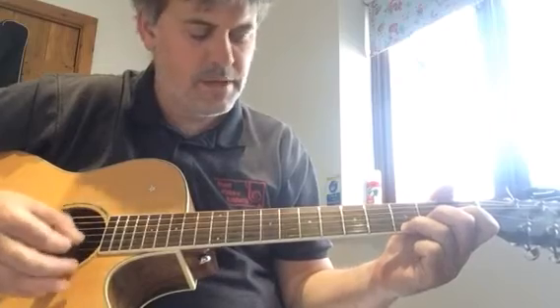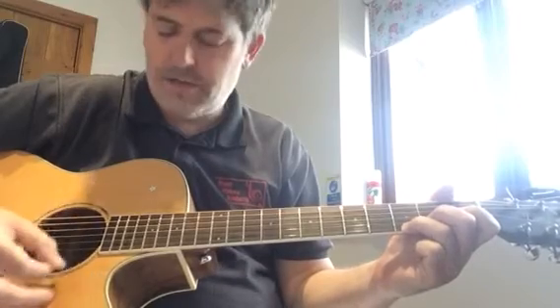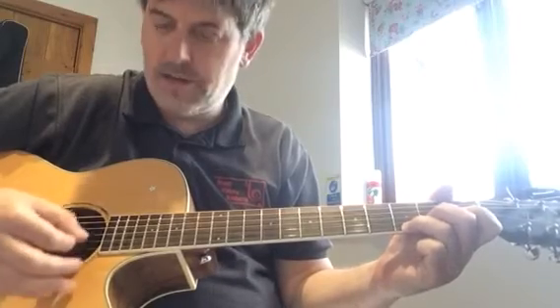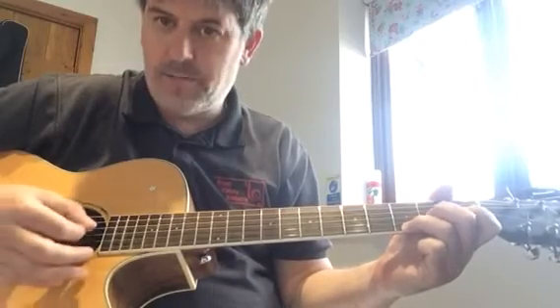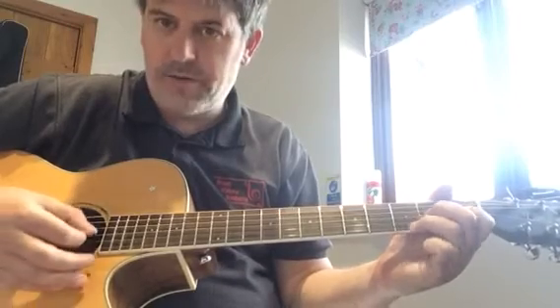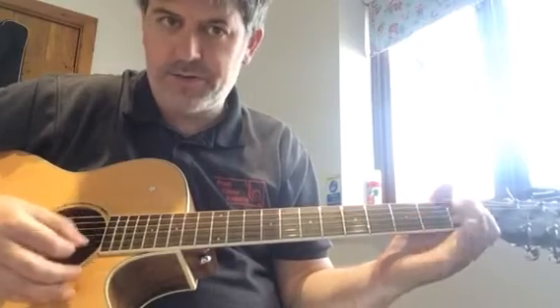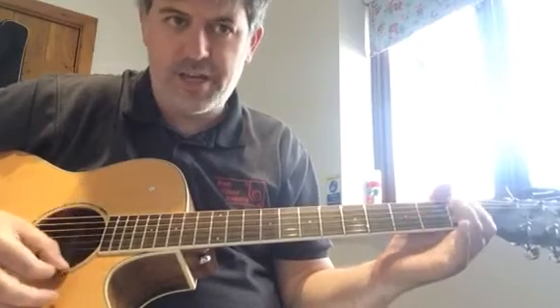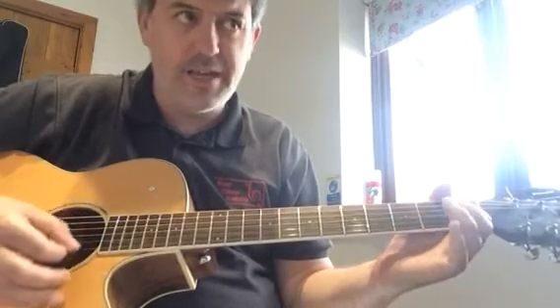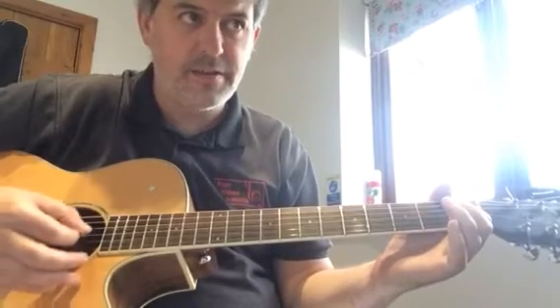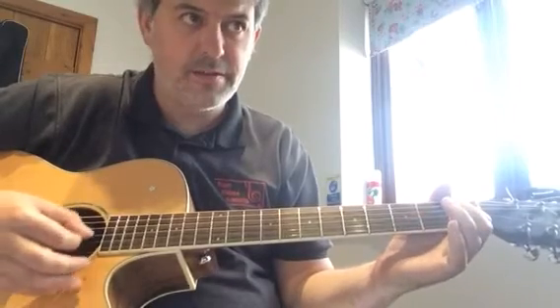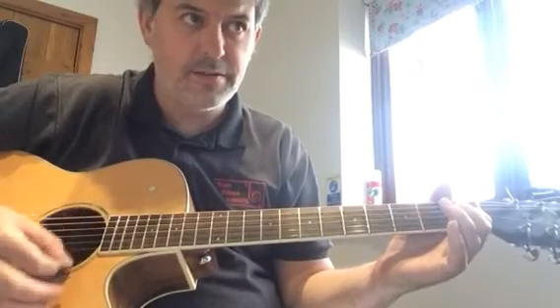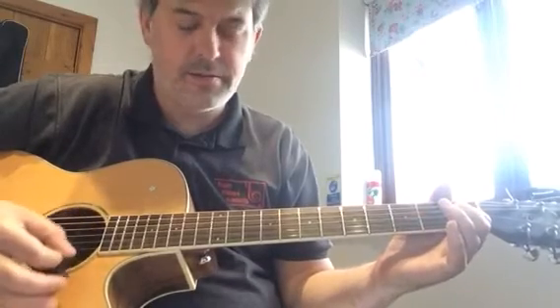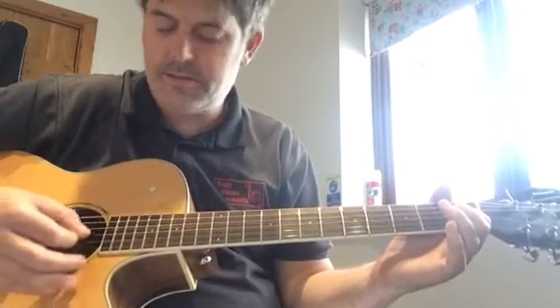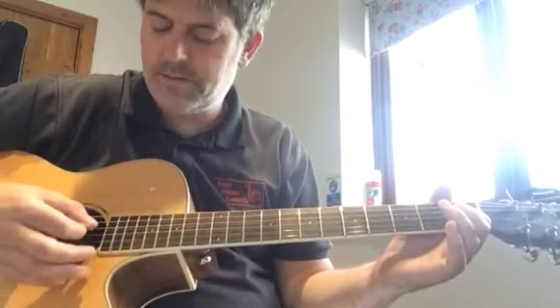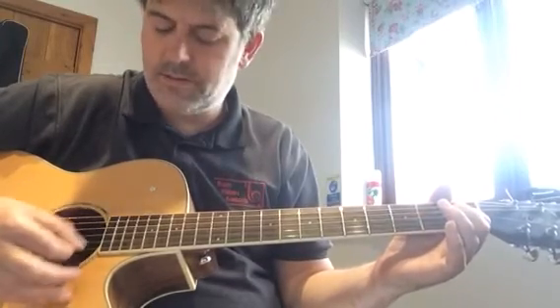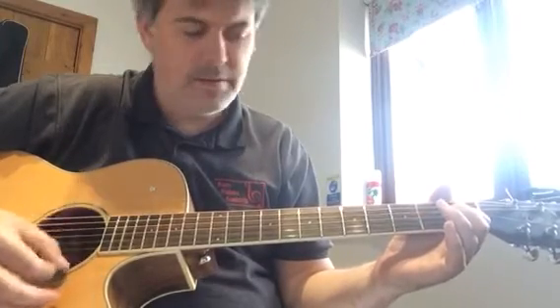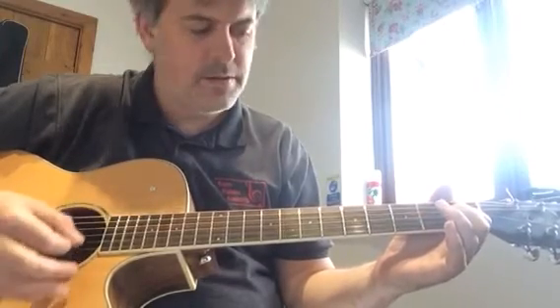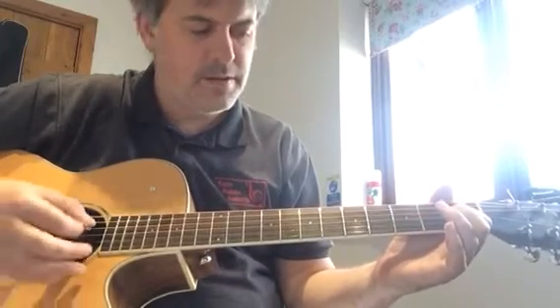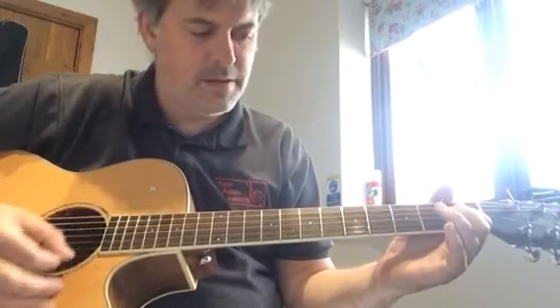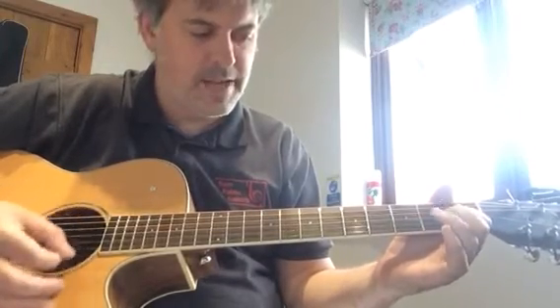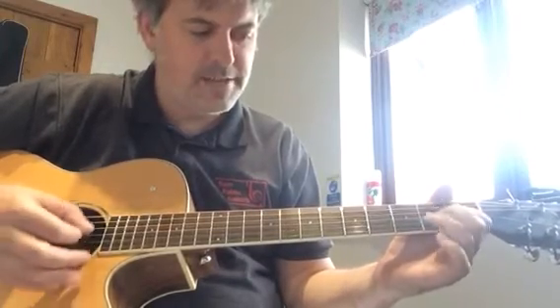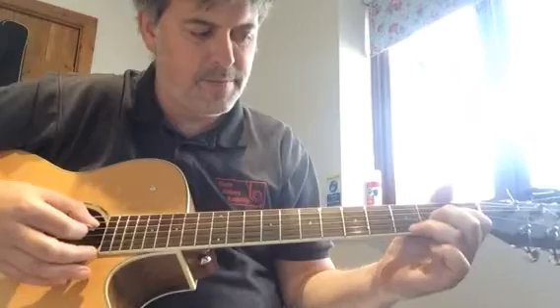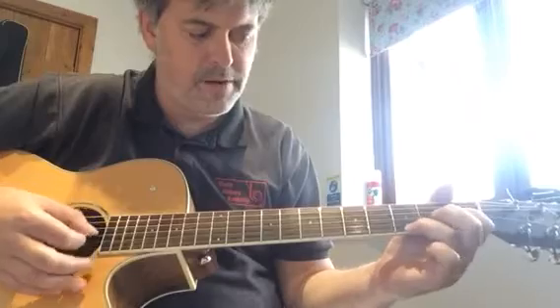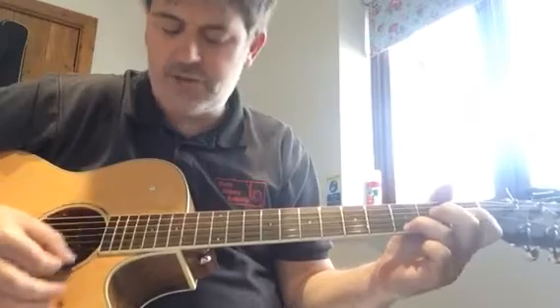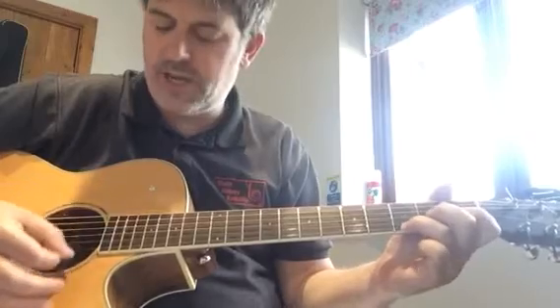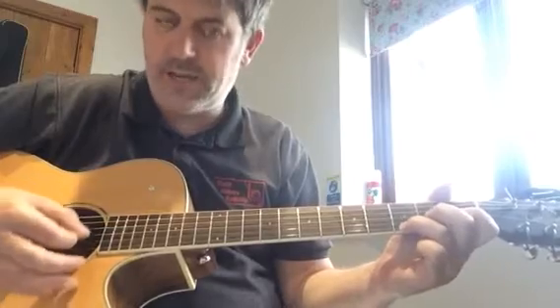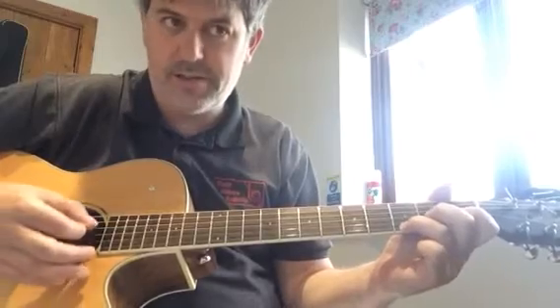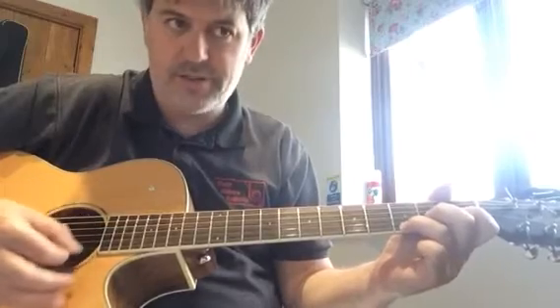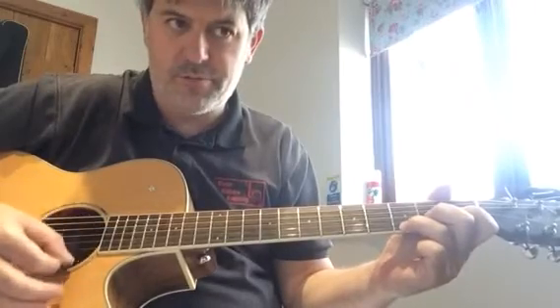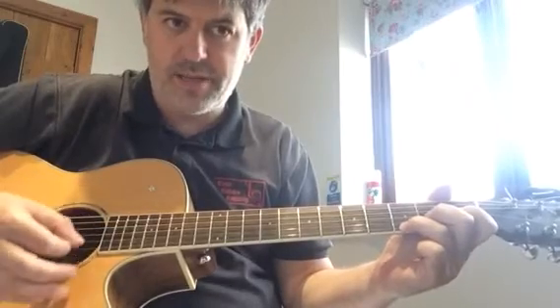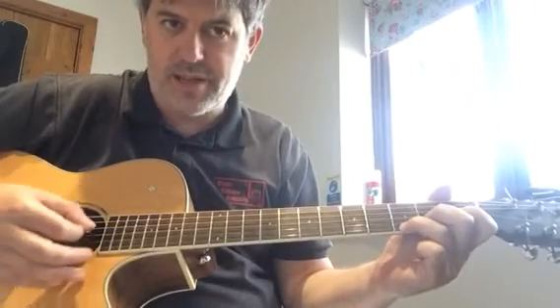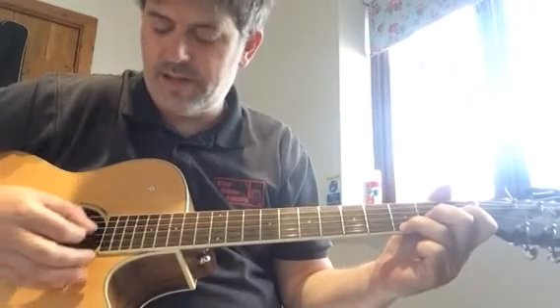And now a bar of C. And lastly, a bar of G. Let's repeat that.